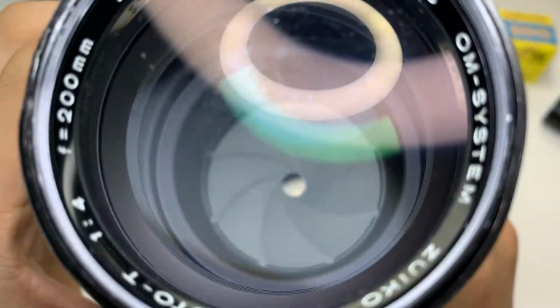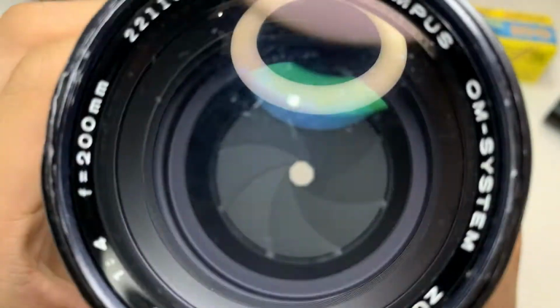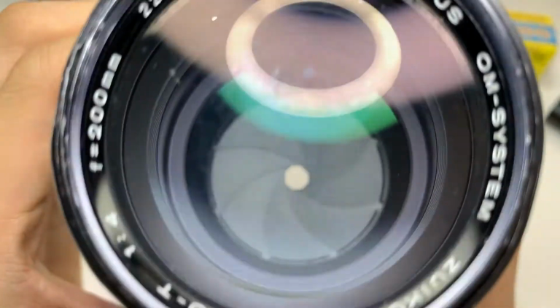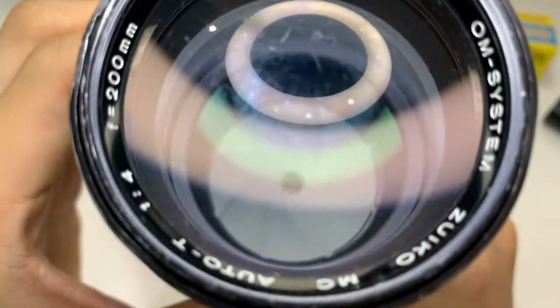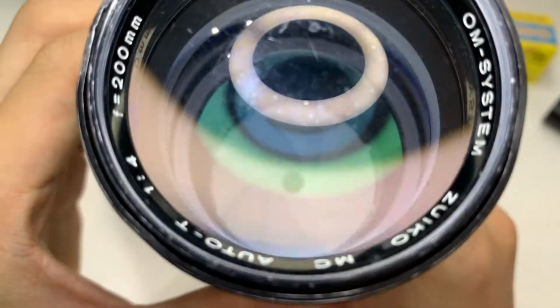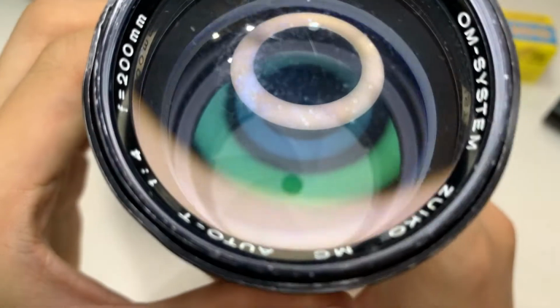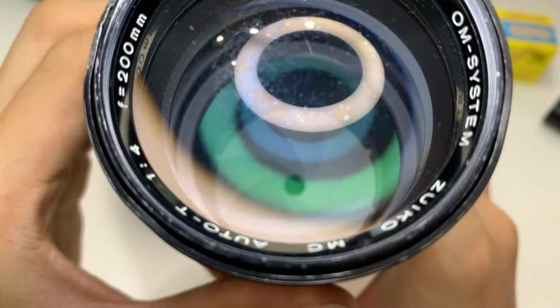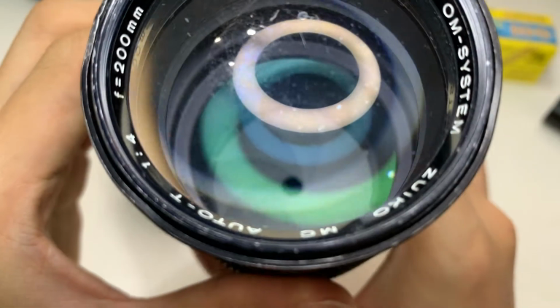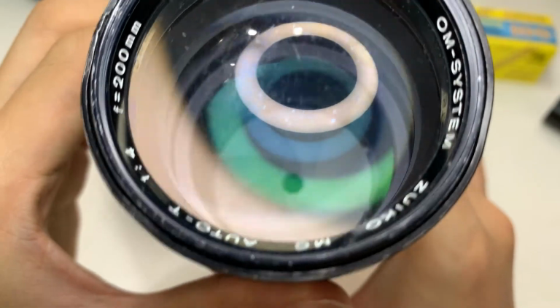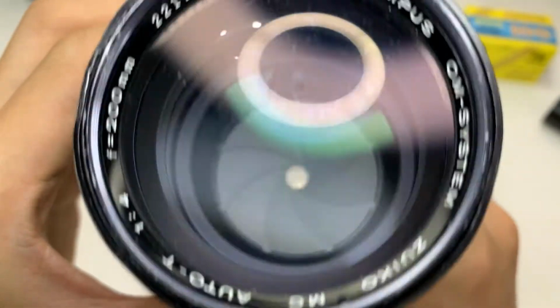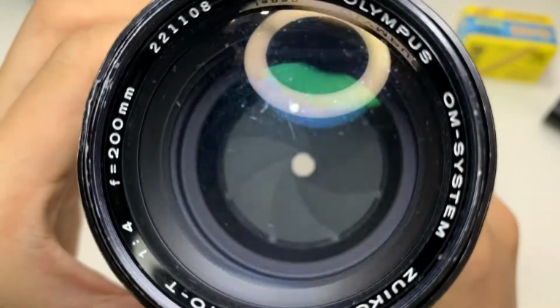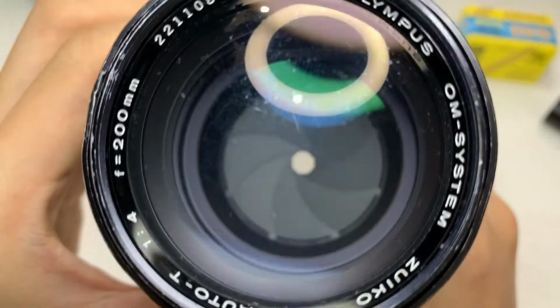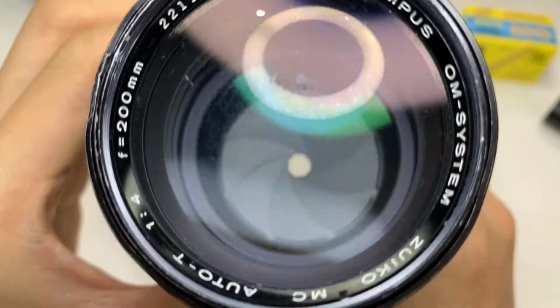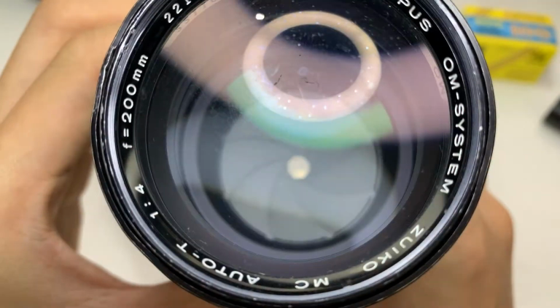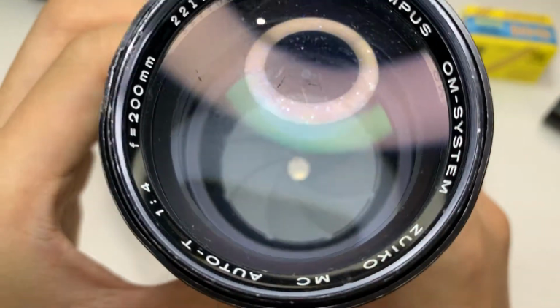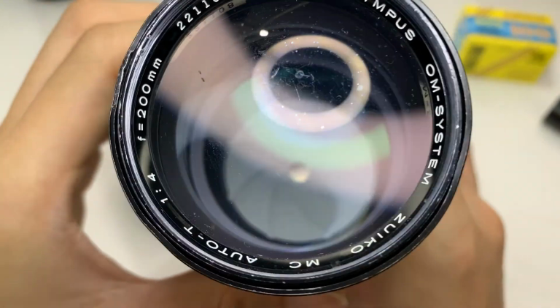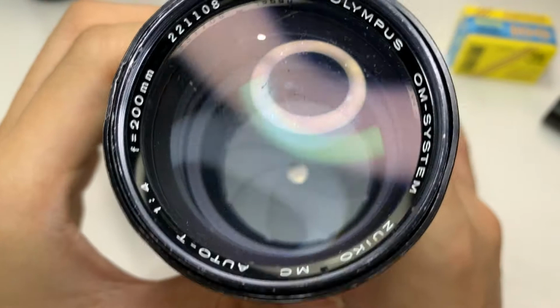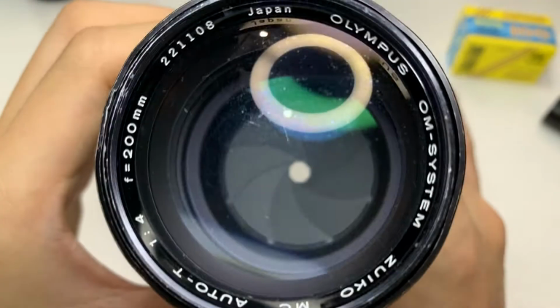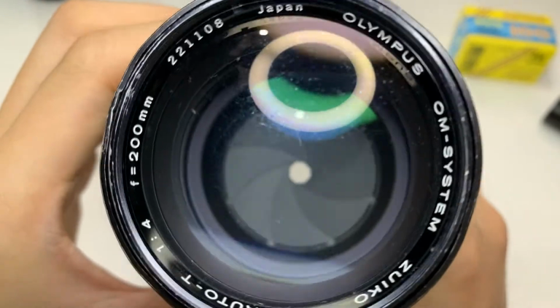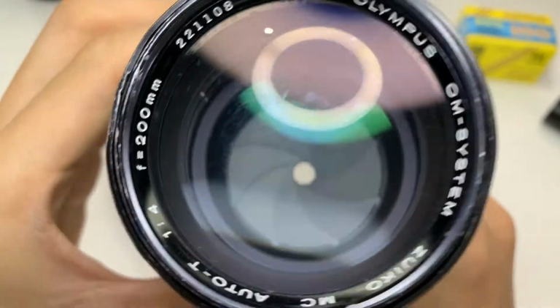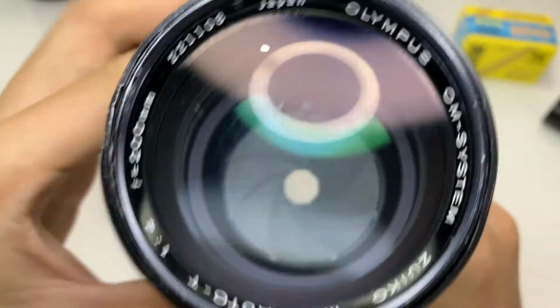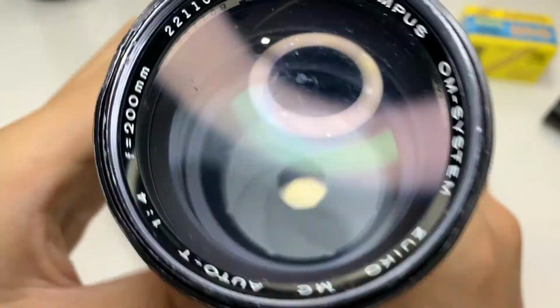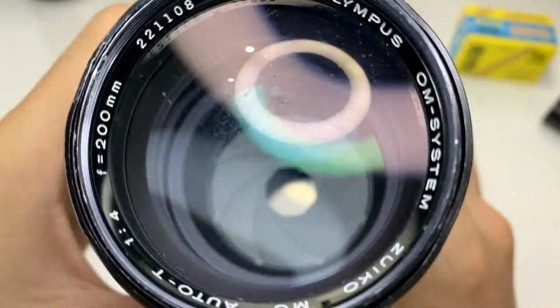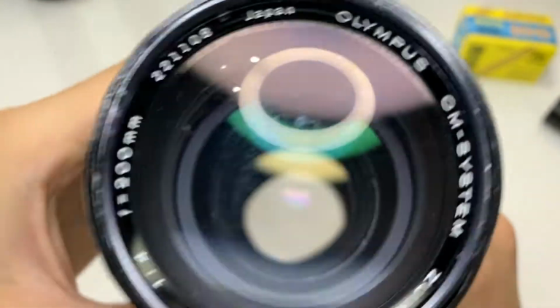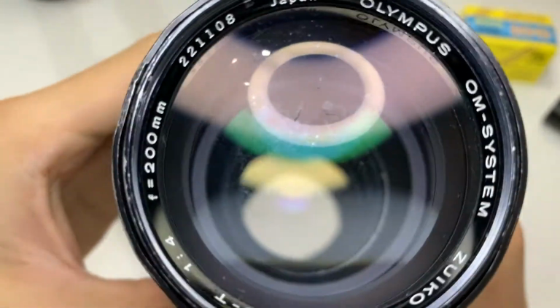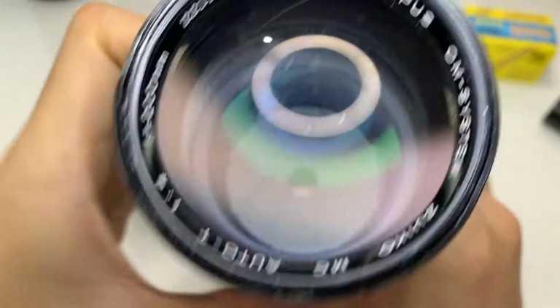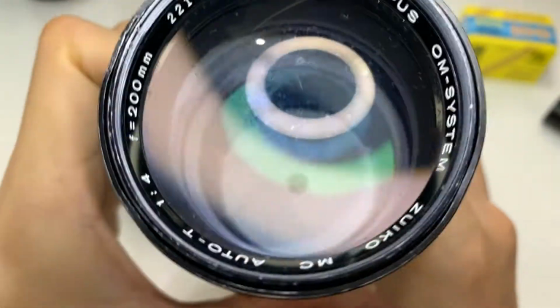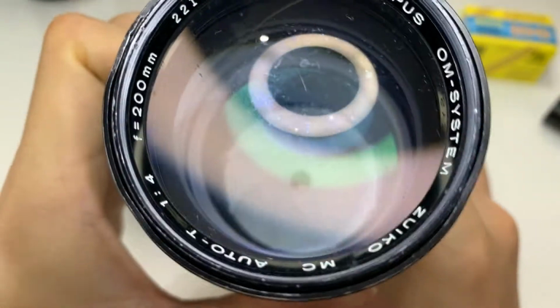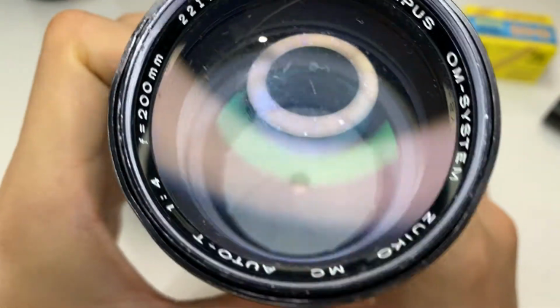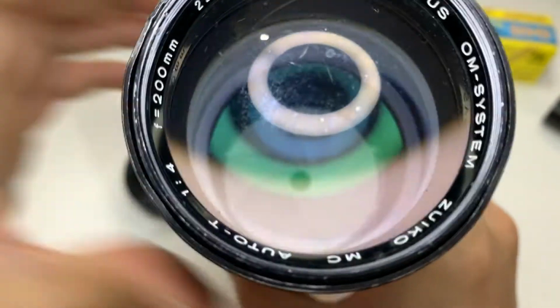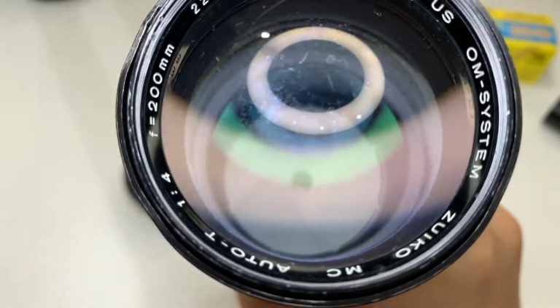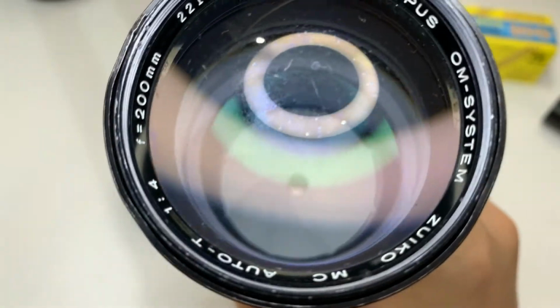Here's a close-up with the blades. Let me do some manual focus.